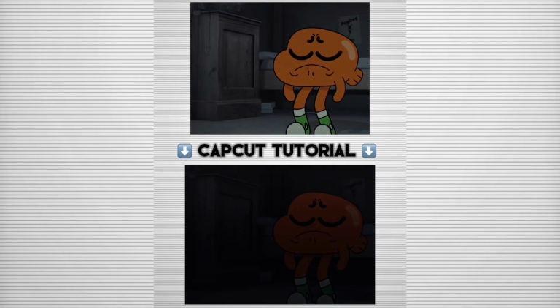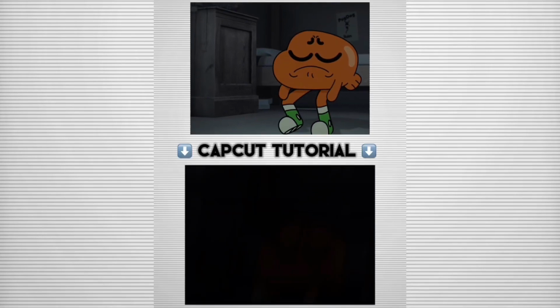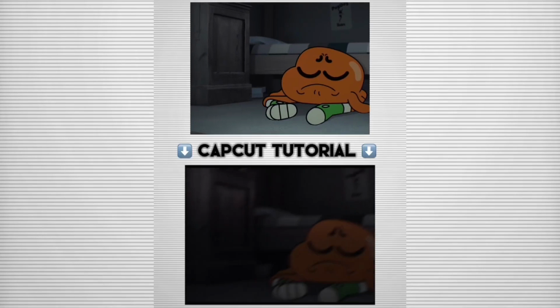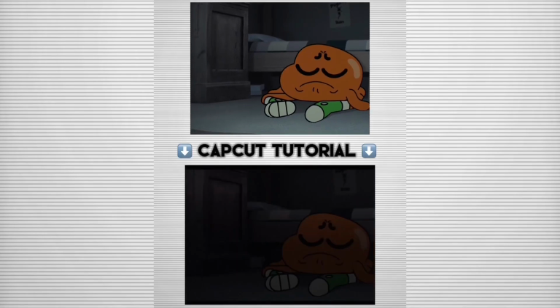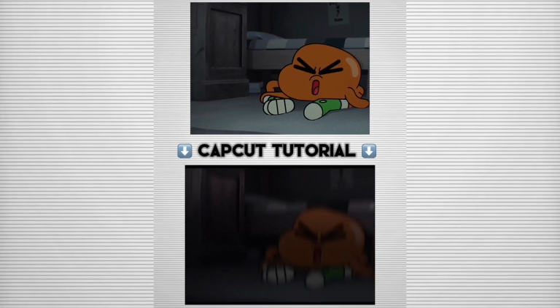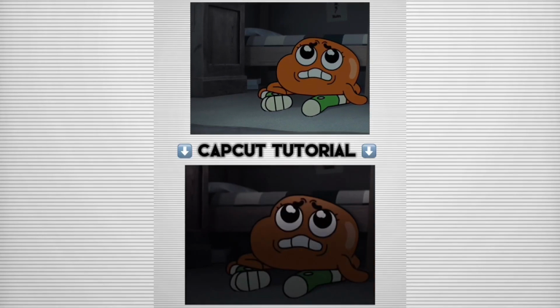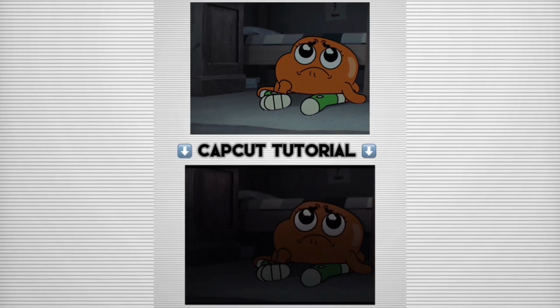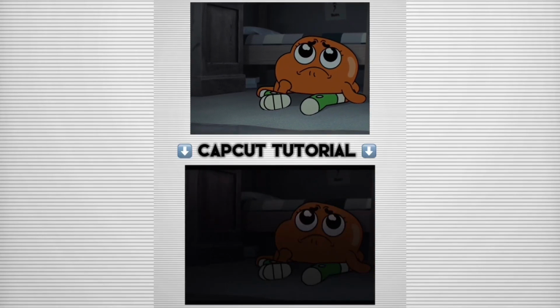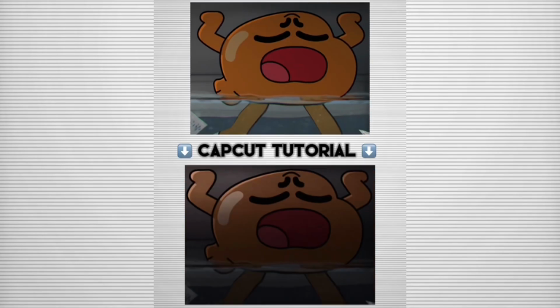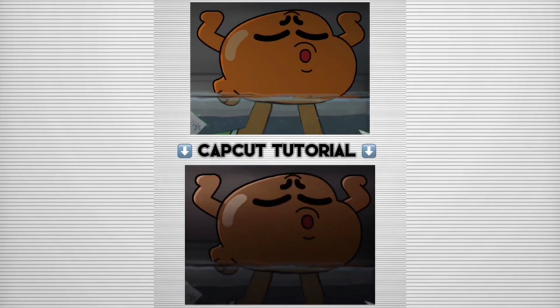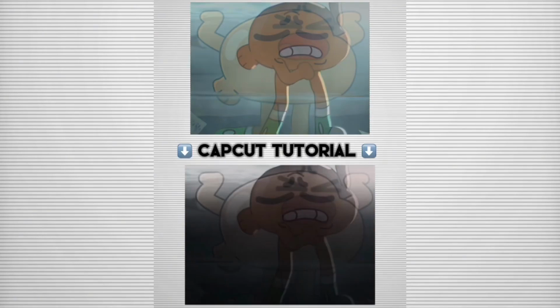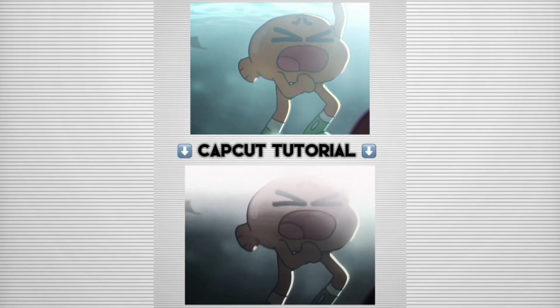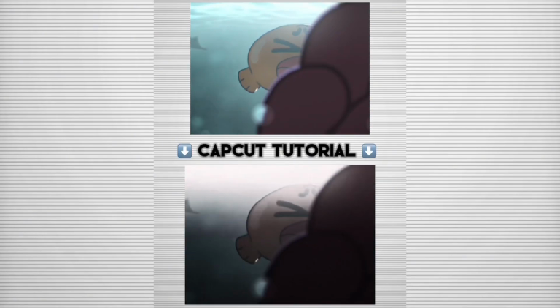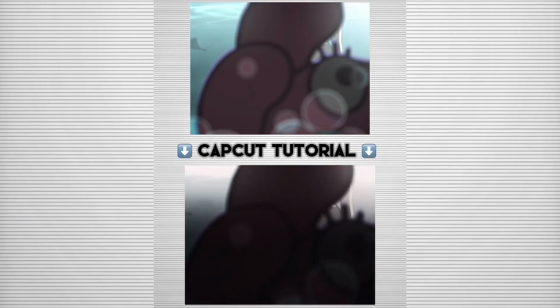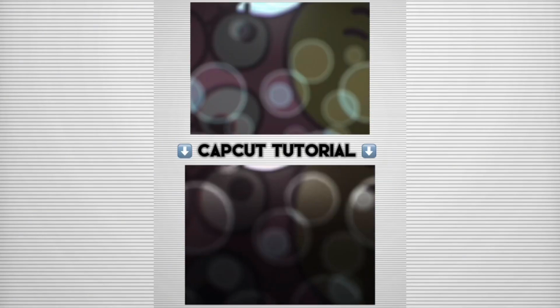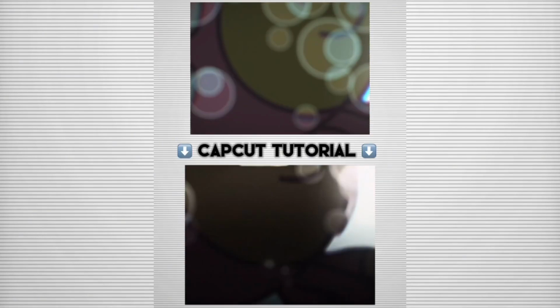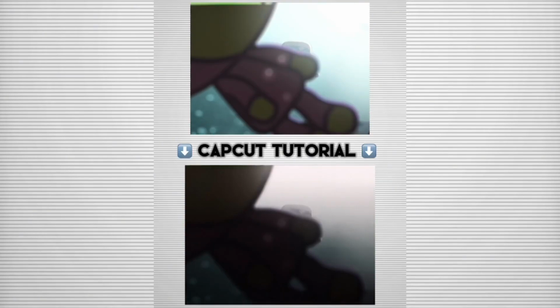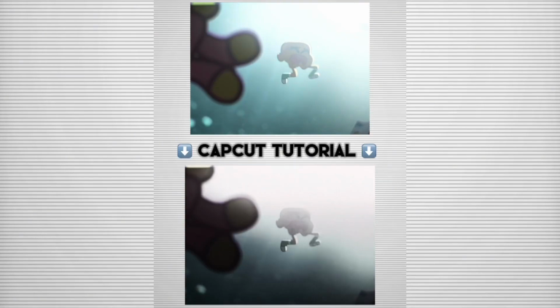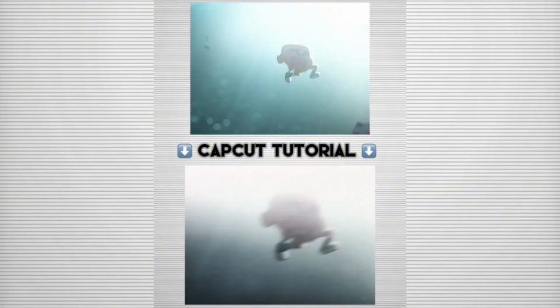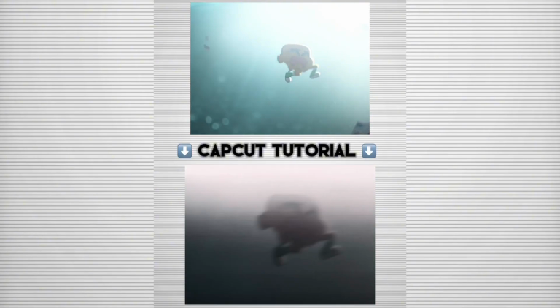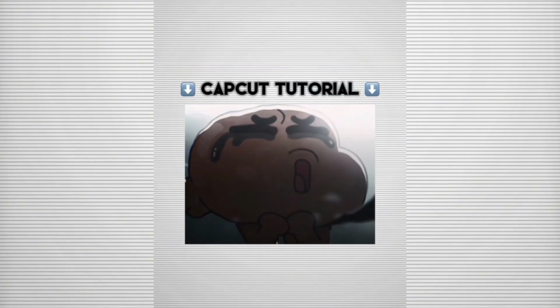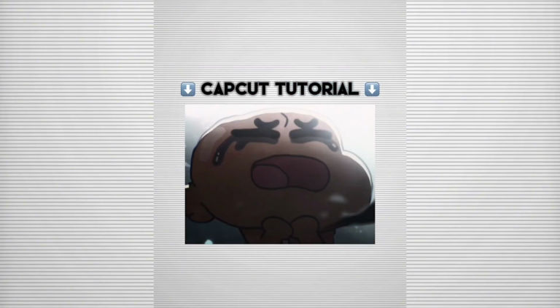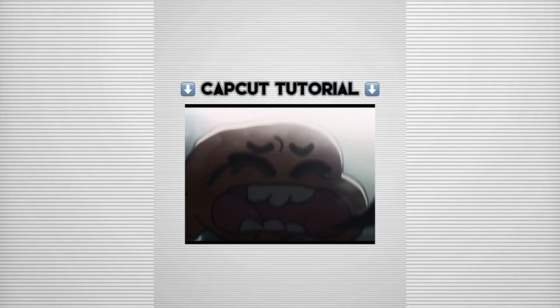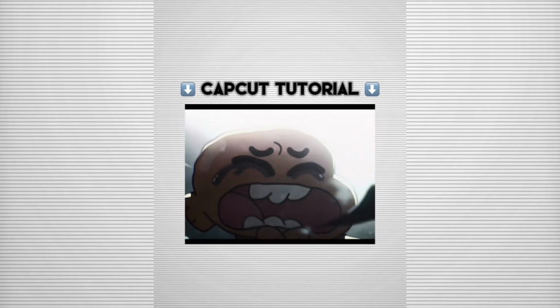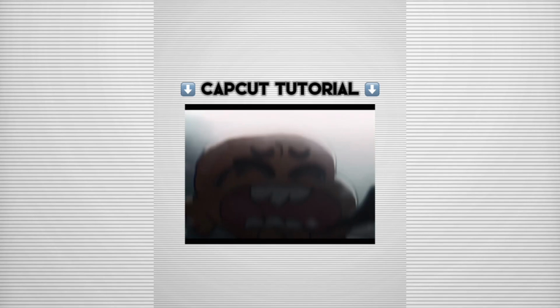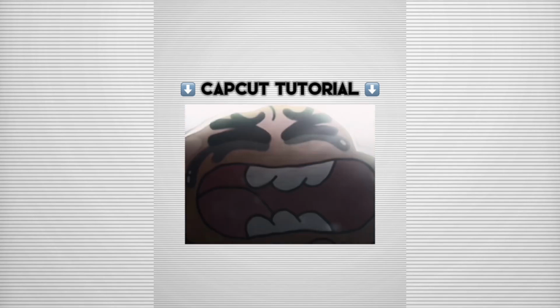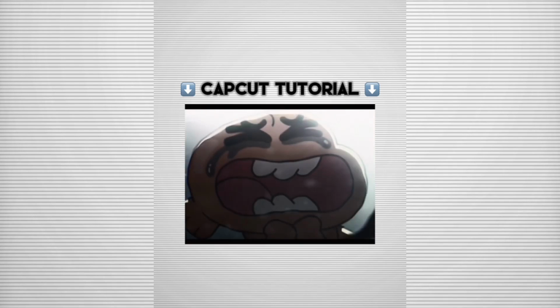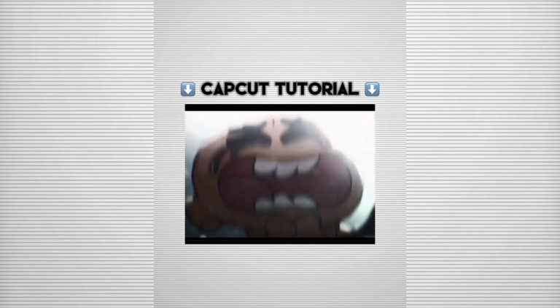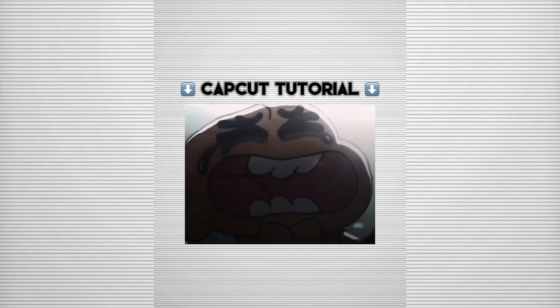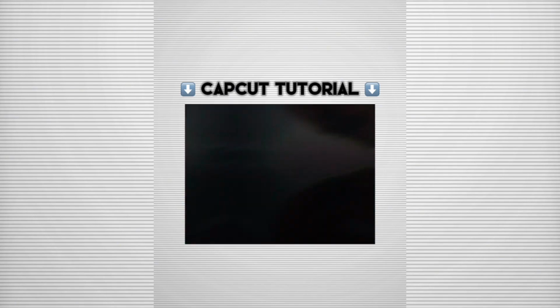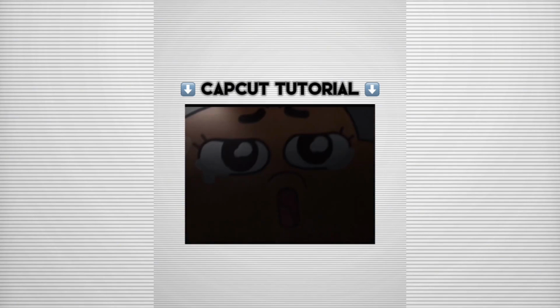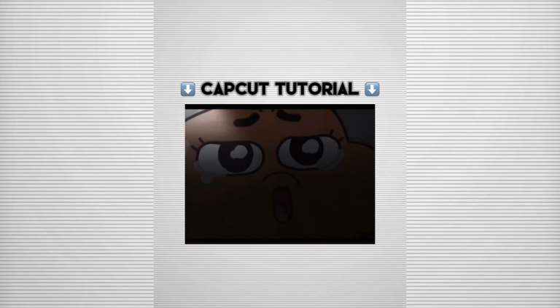I'm going to show you how to add this cool quality effect in CapCut in under one minute. Here's a close-up of what I'm going to show you how to do on CapCut.